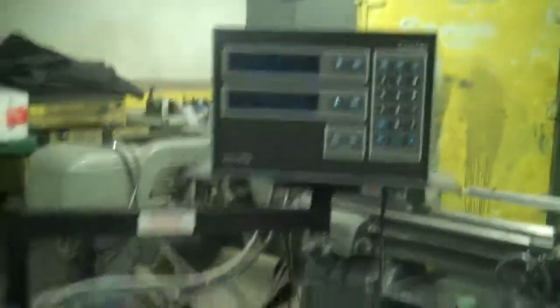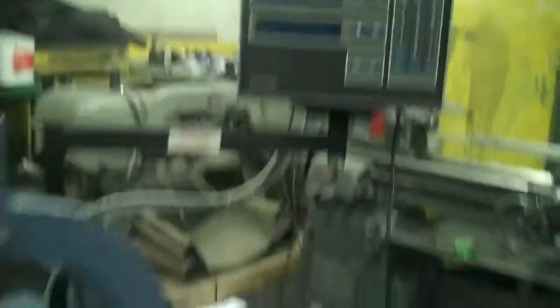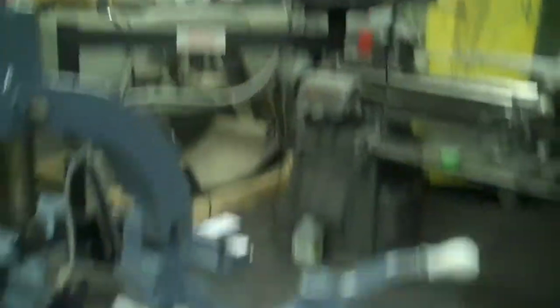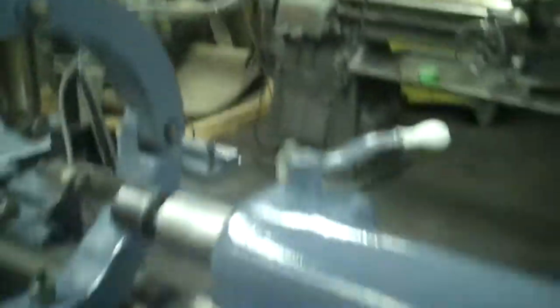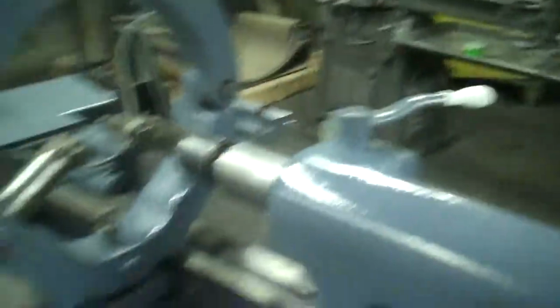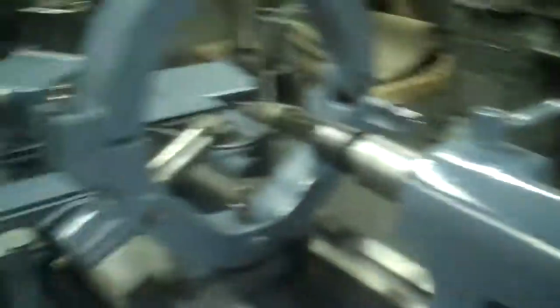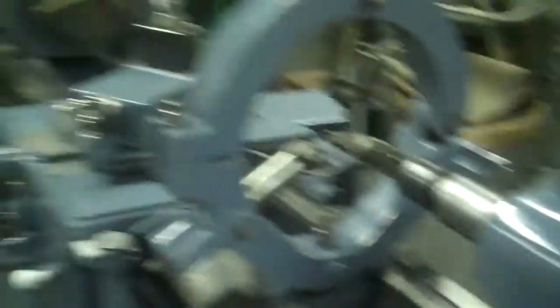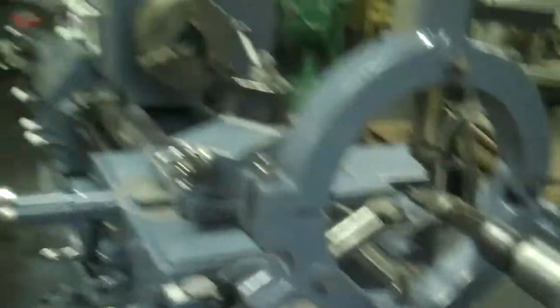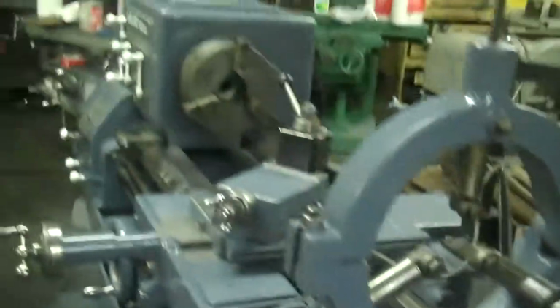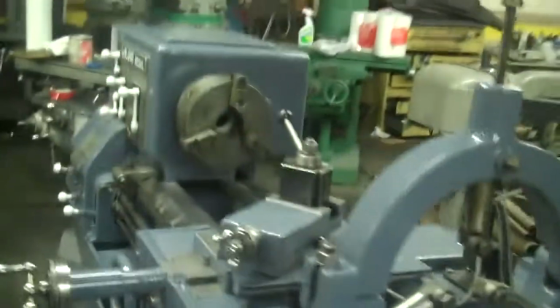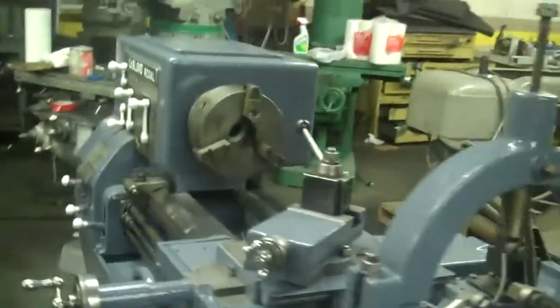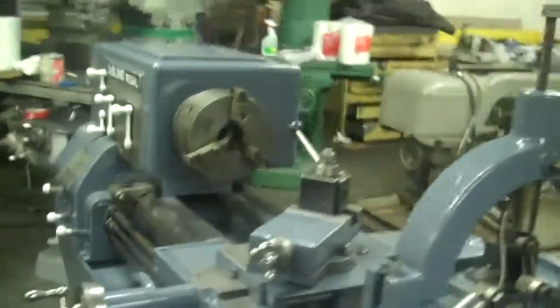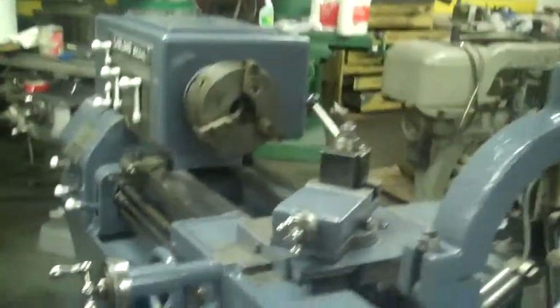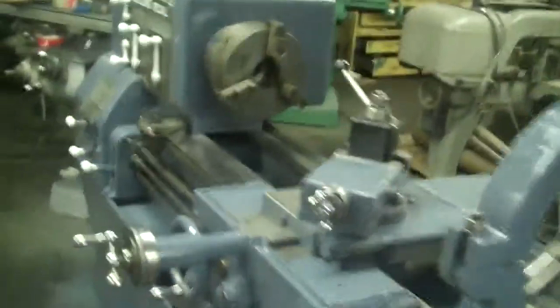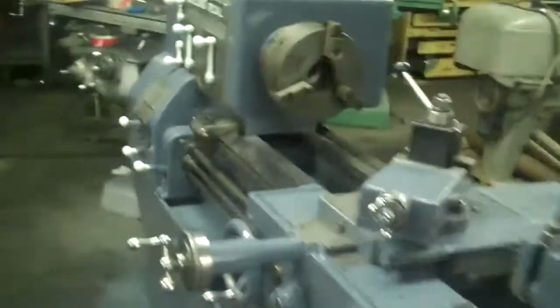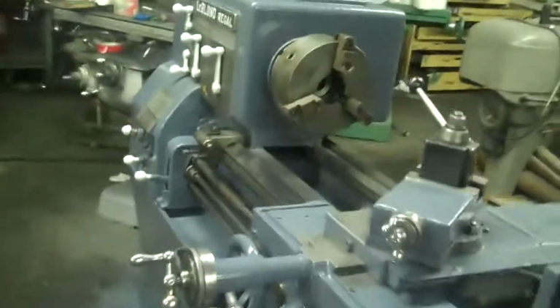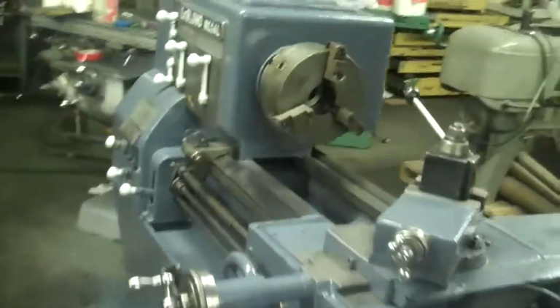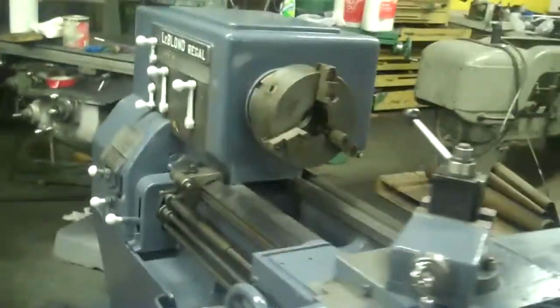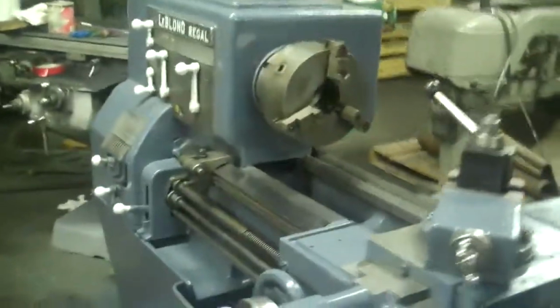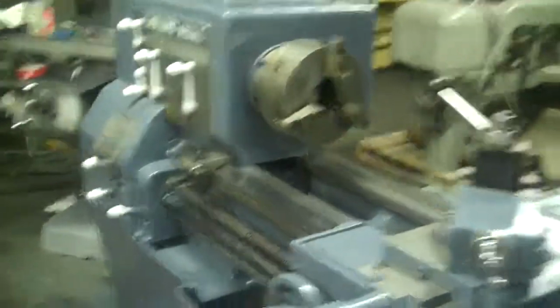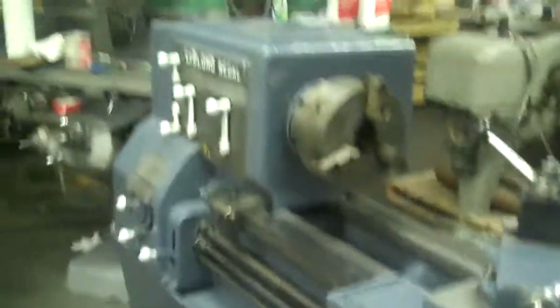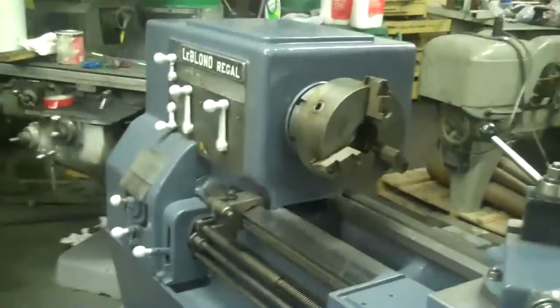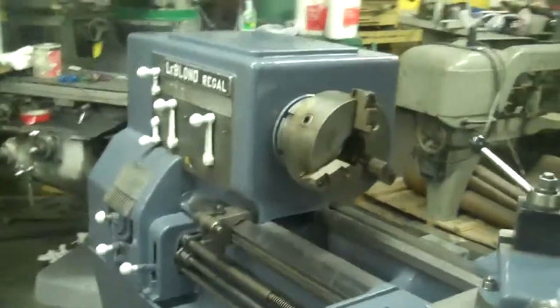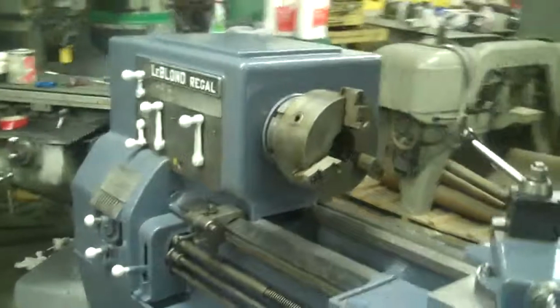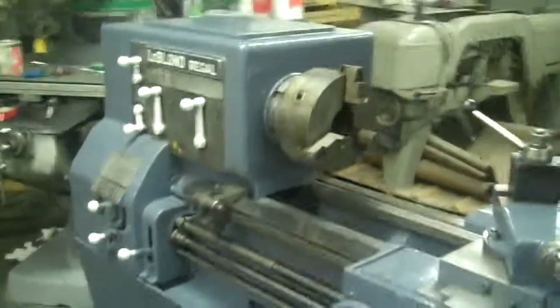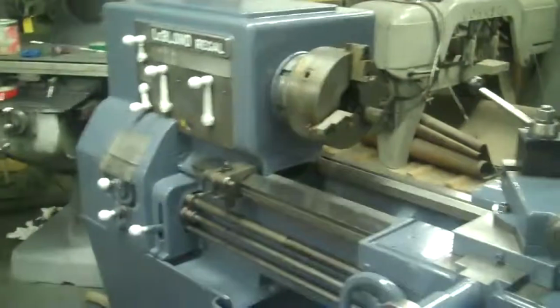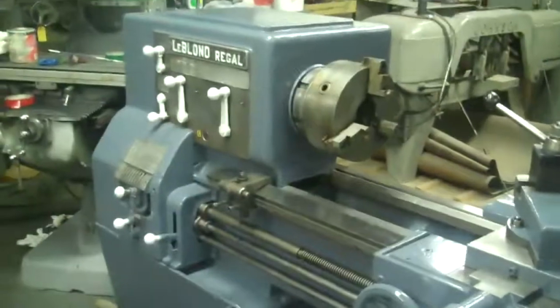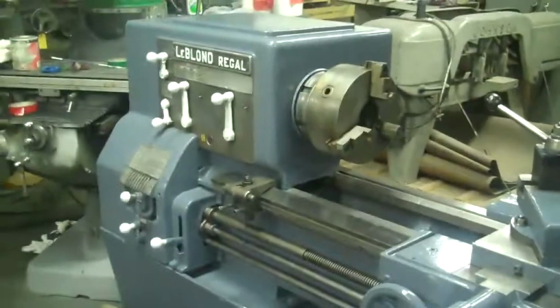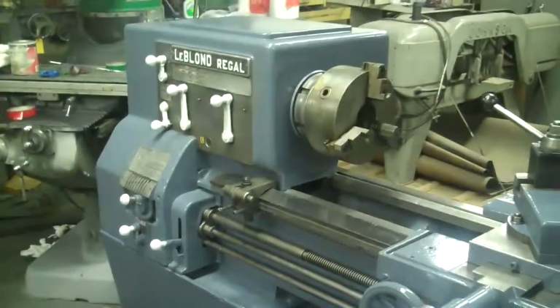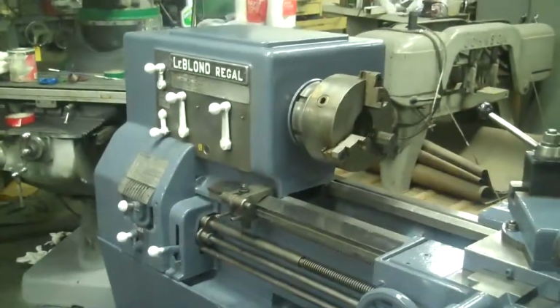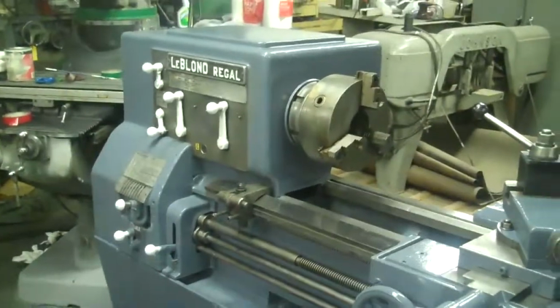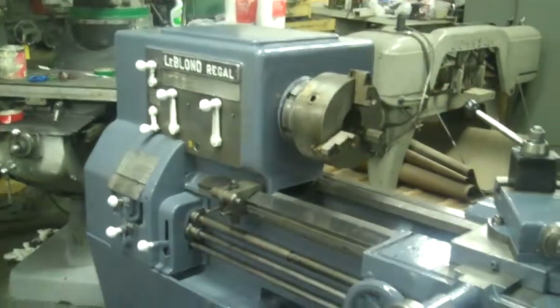Machine runs good. Priced right — it's underpriced and ready to go.